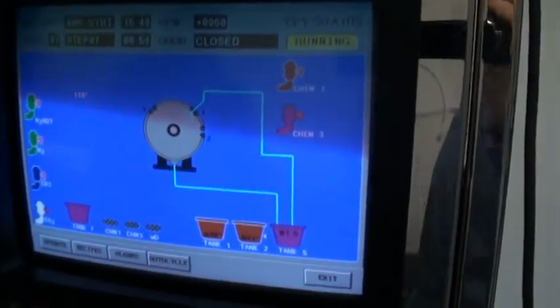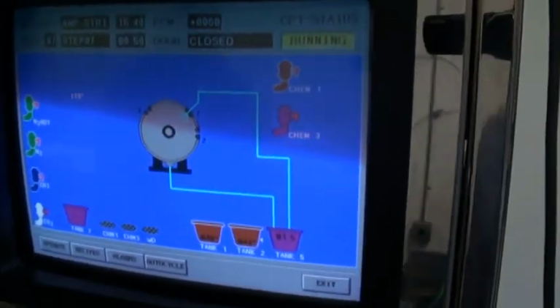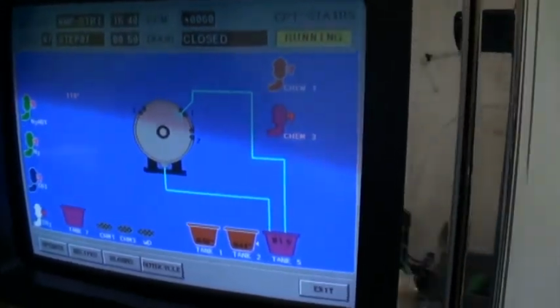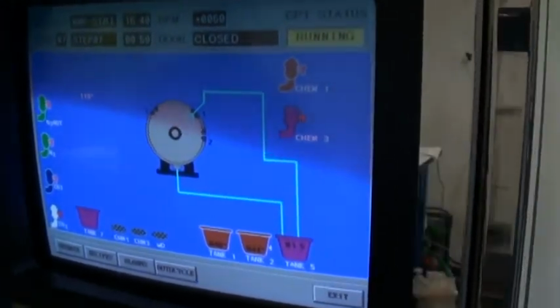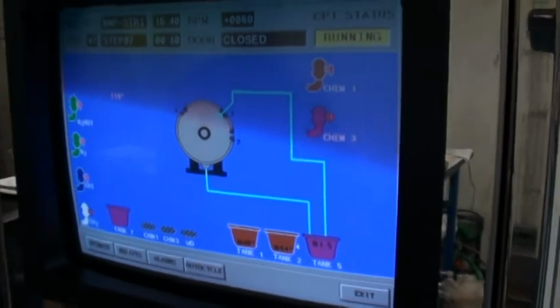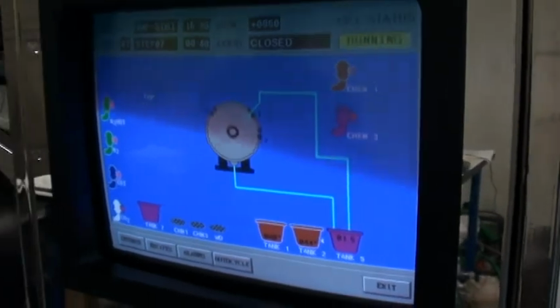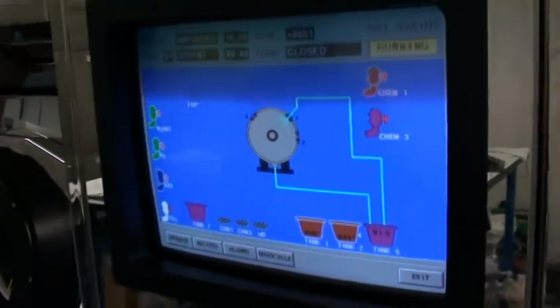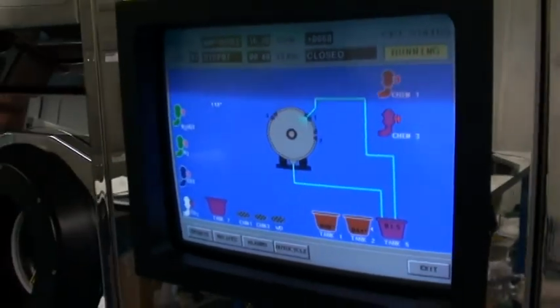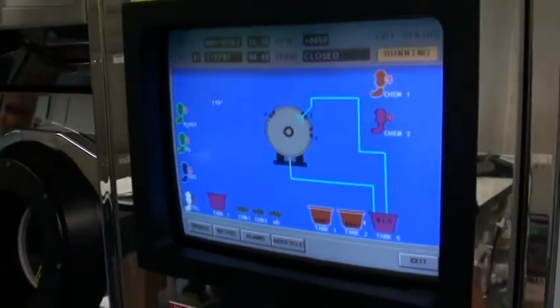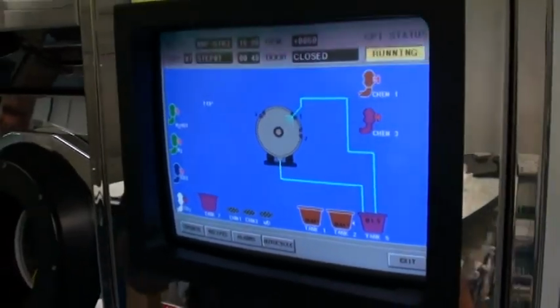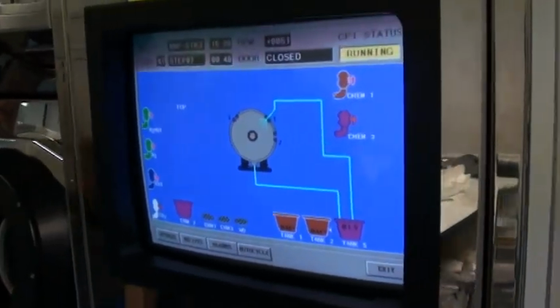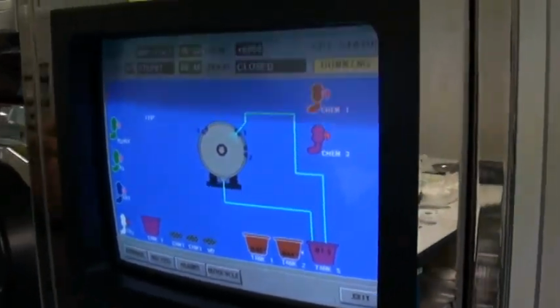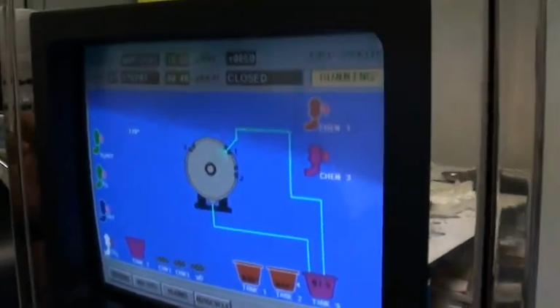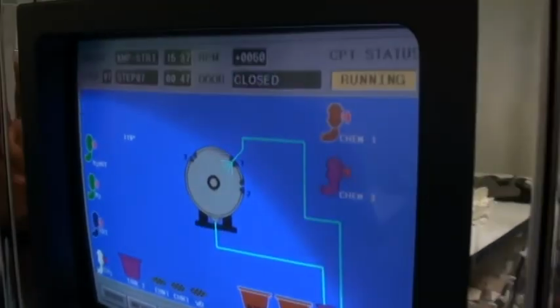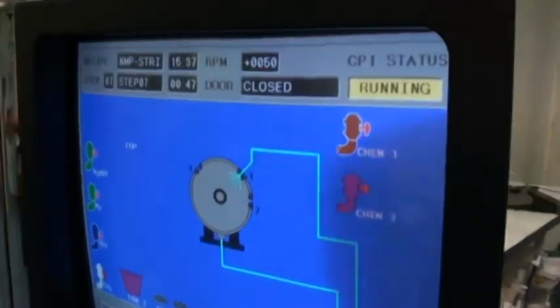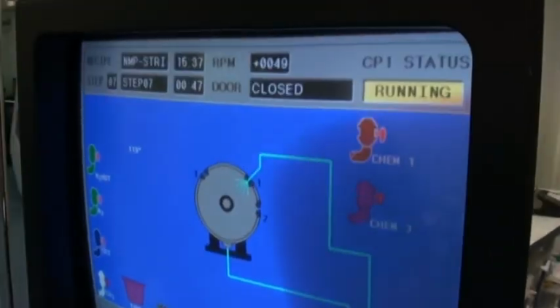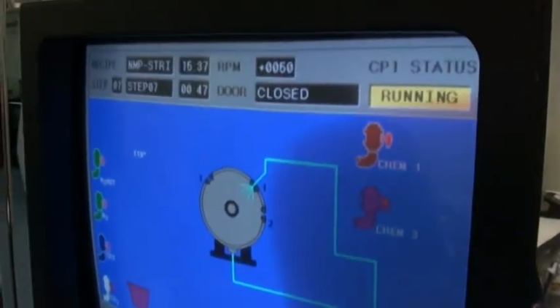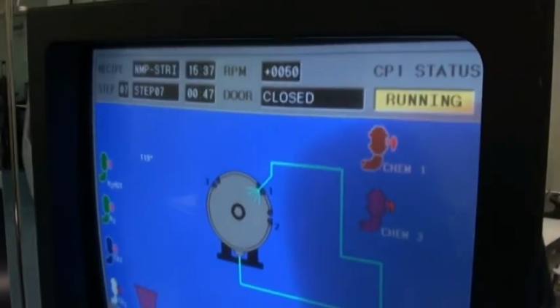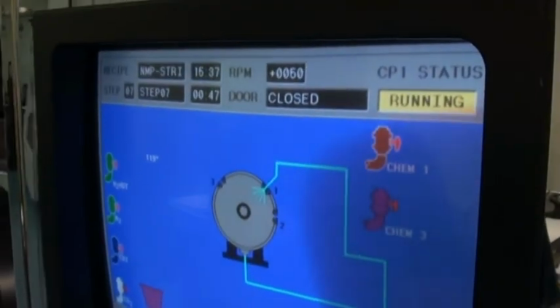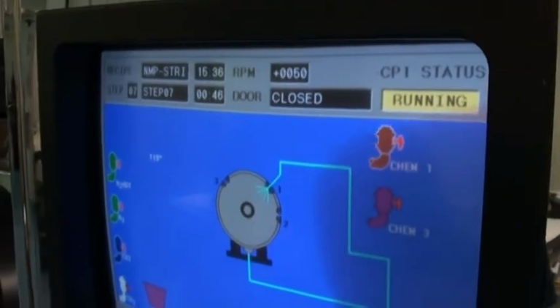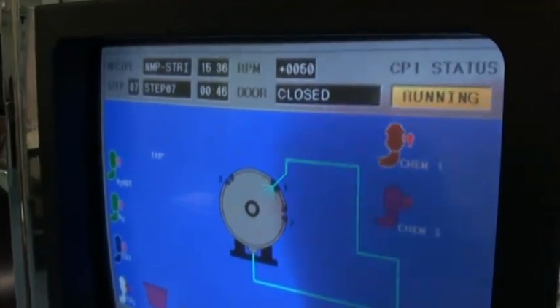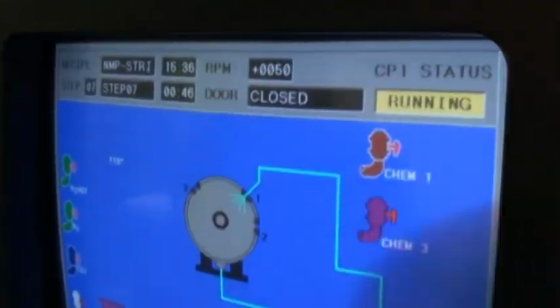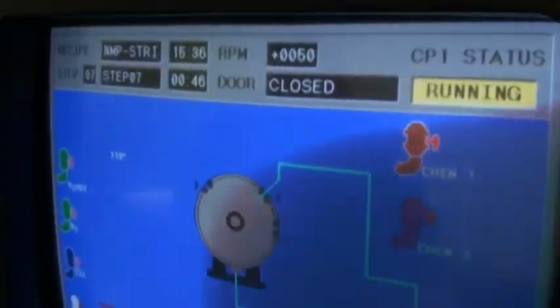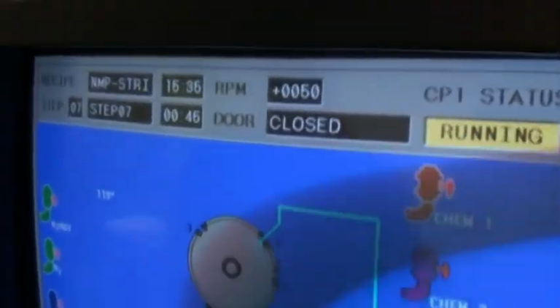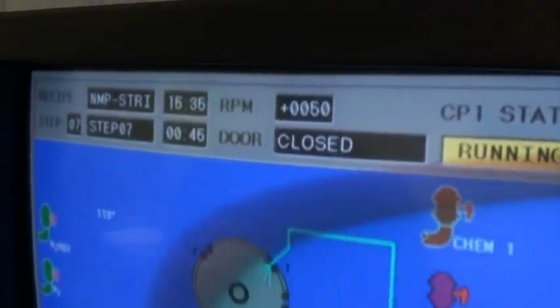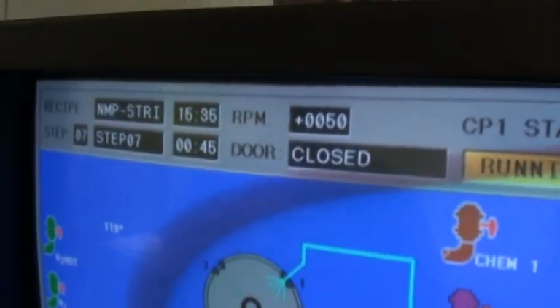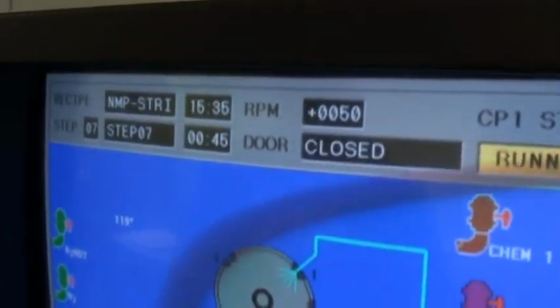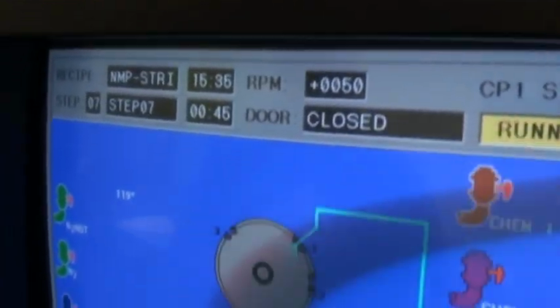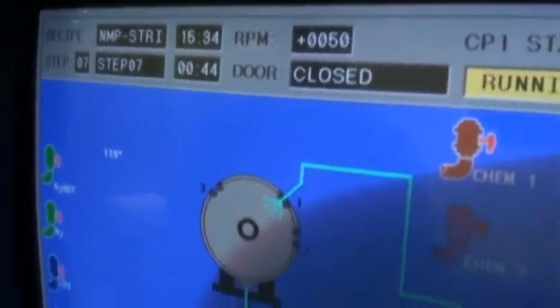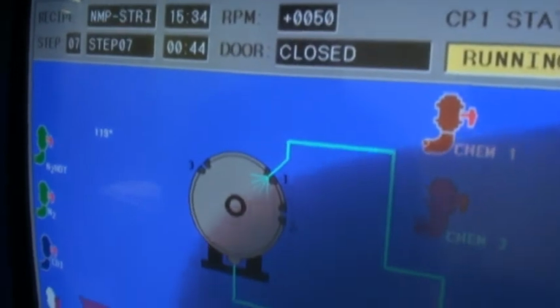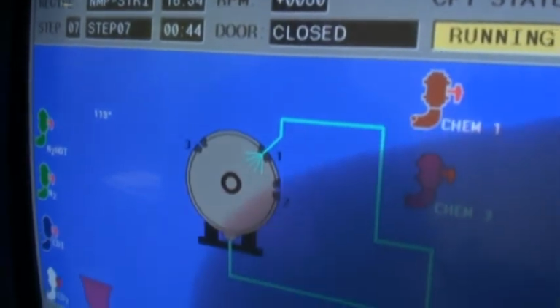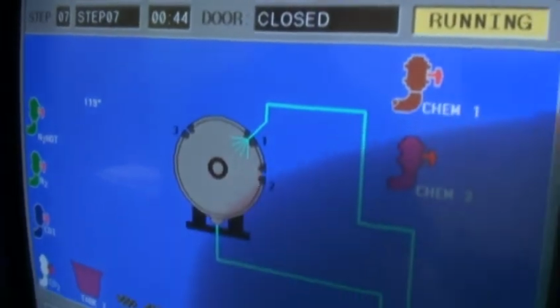We have two screens — one in front, one in back — so maintenance from the rear of the tool is a lot easier.